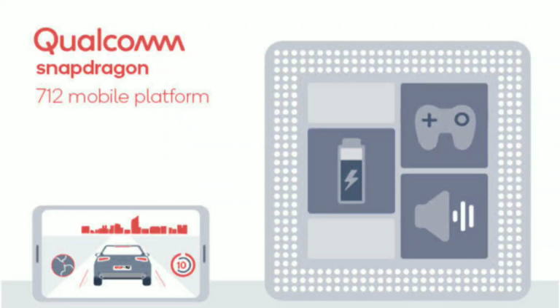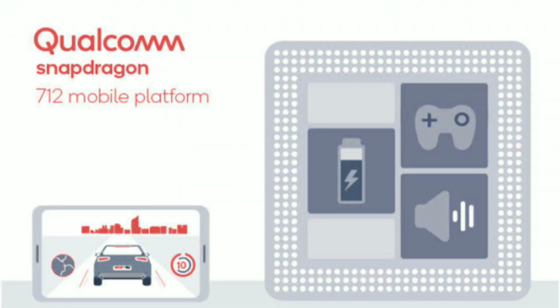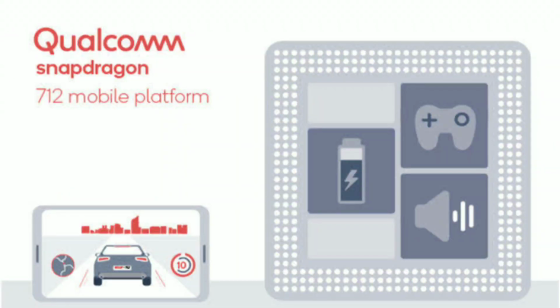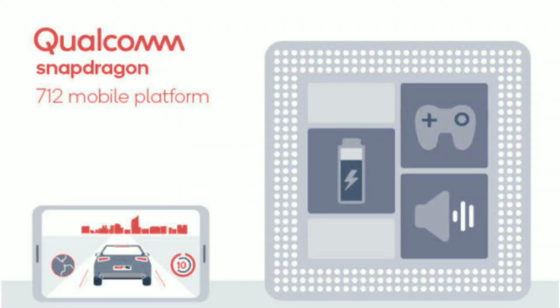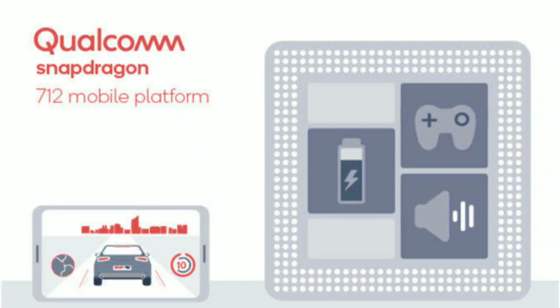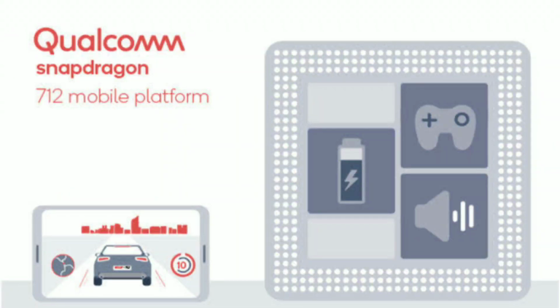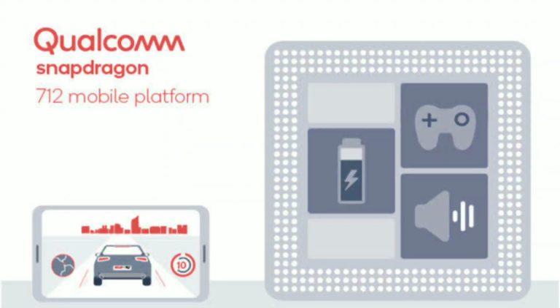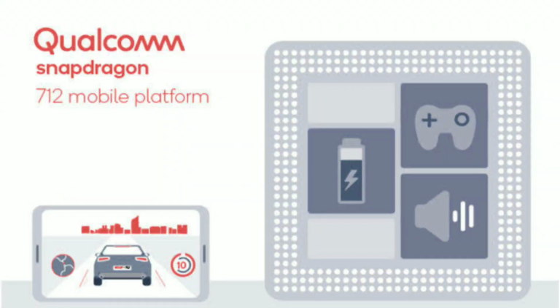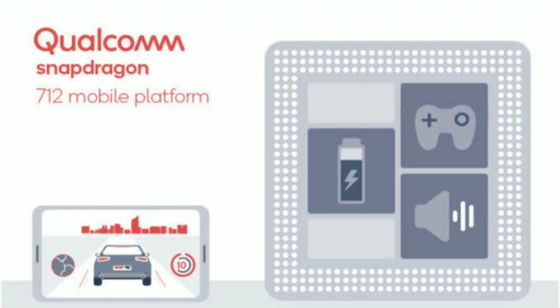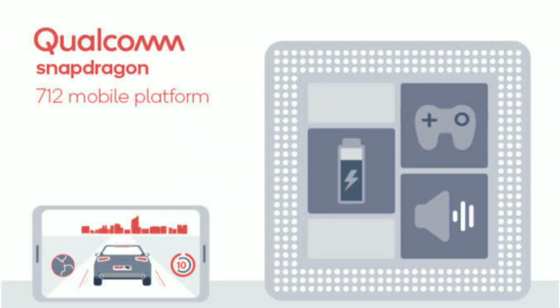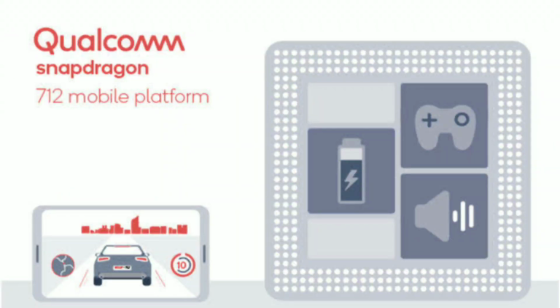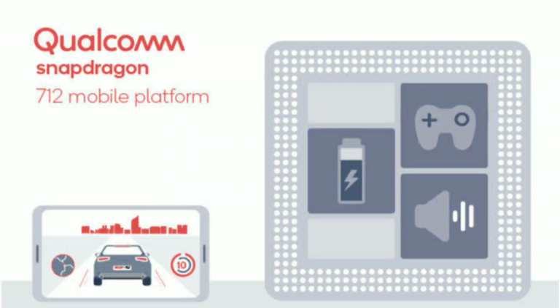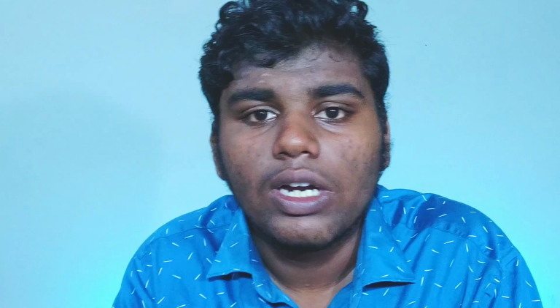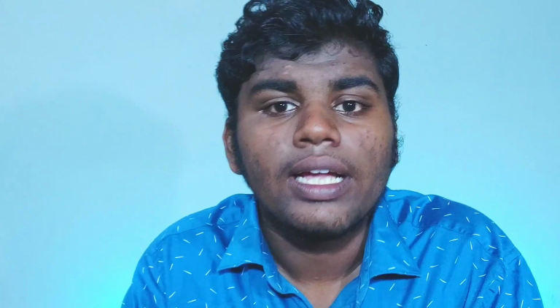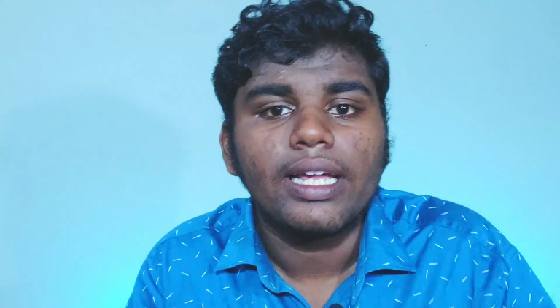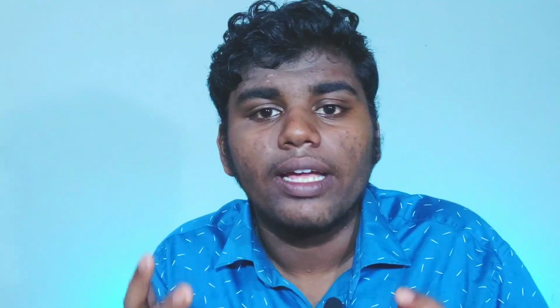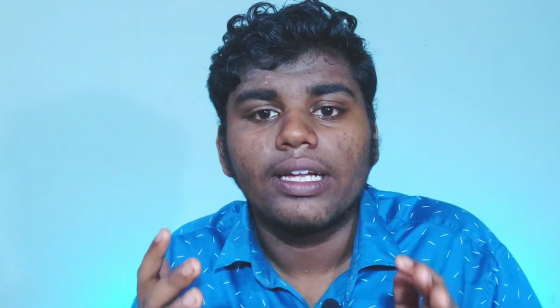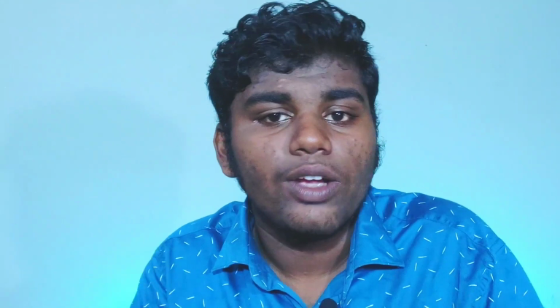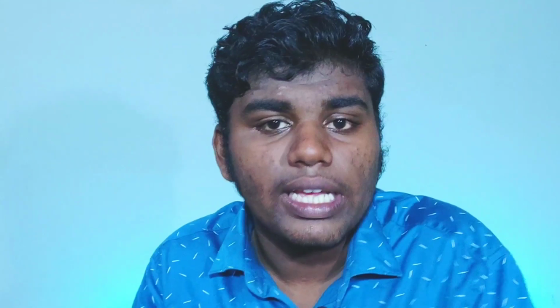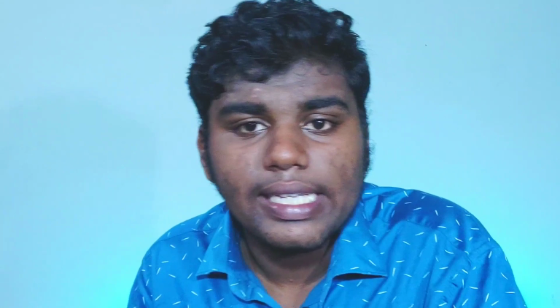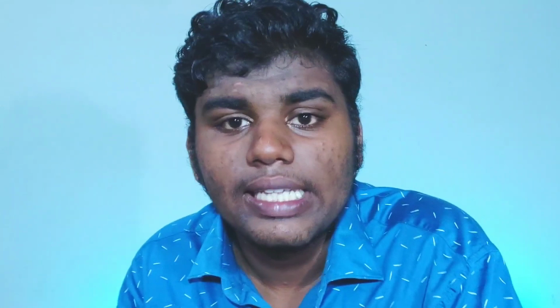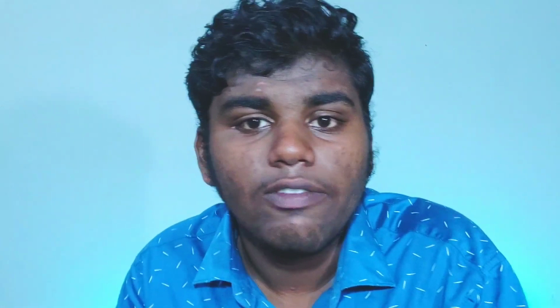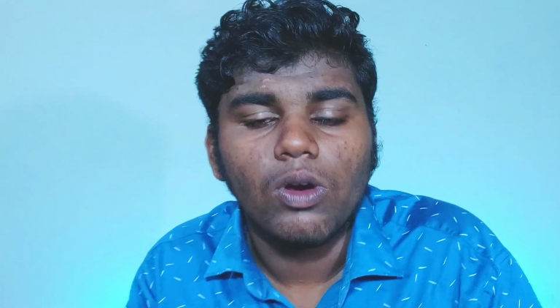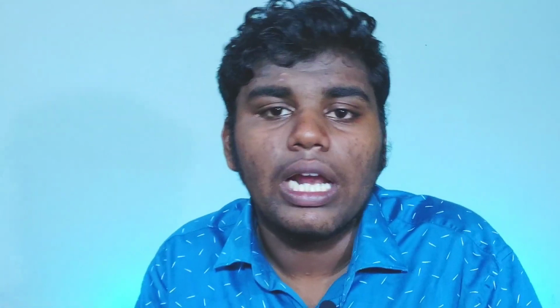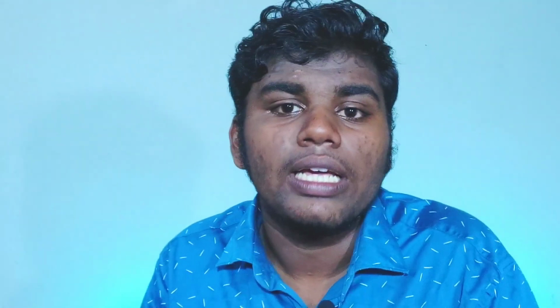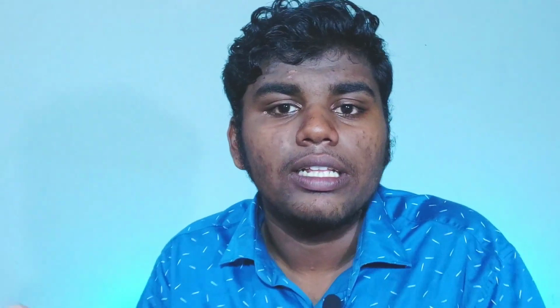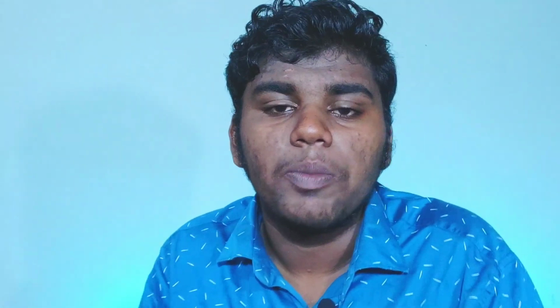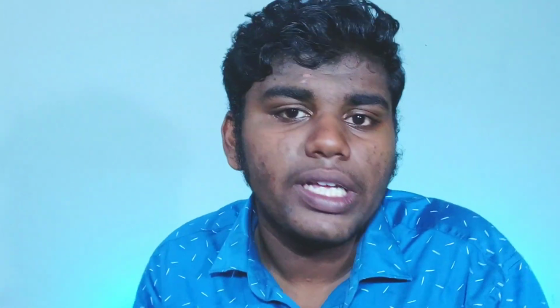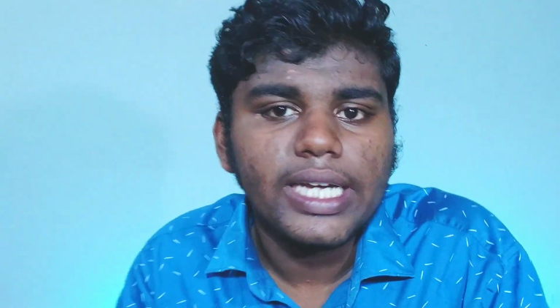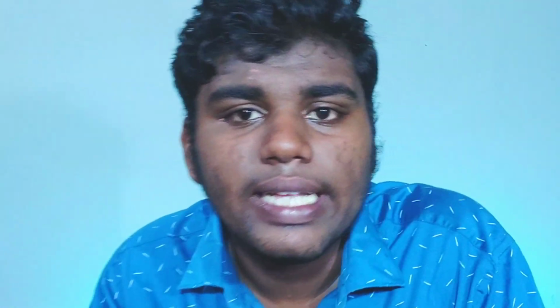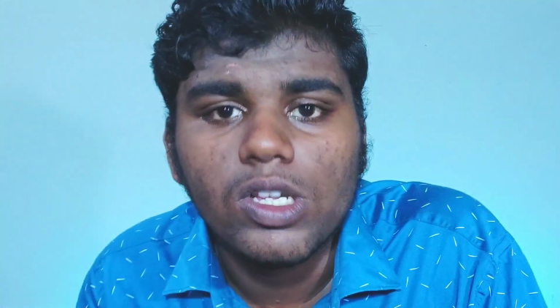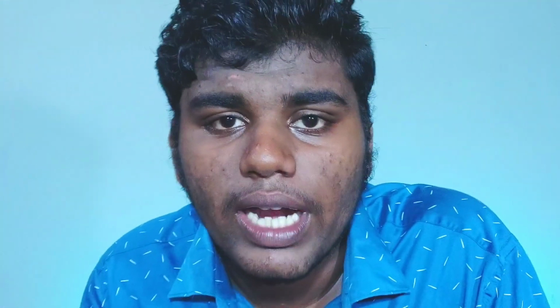The secondary core is Cortex A75-based — it's a Cryo 360 Silver core running at 1.8 GHz clock speed.